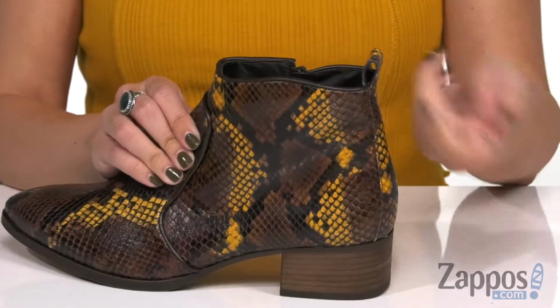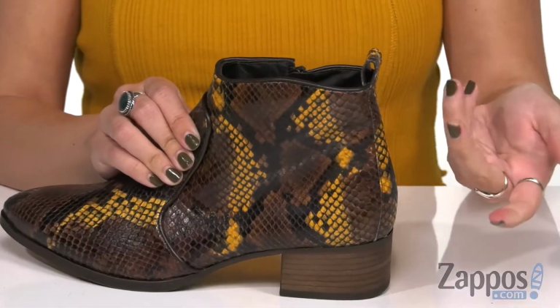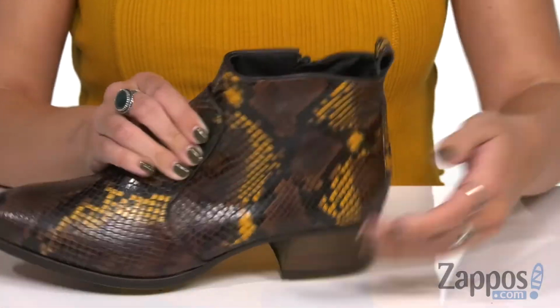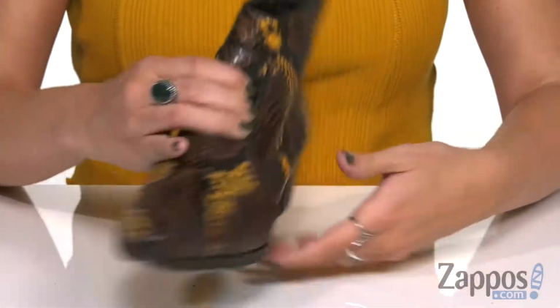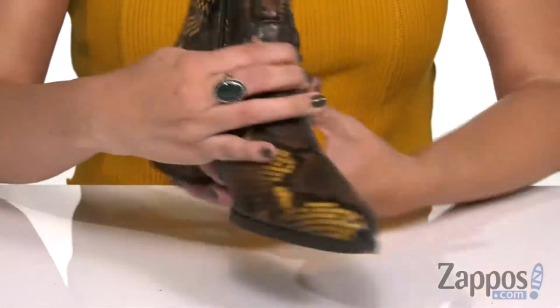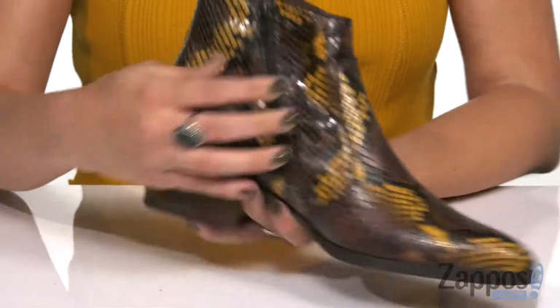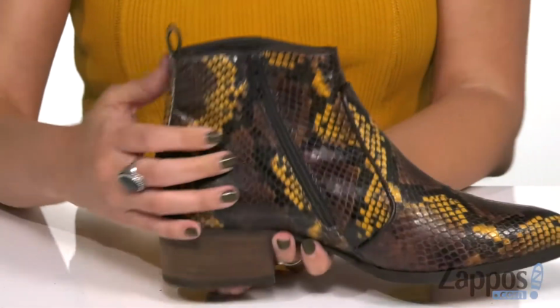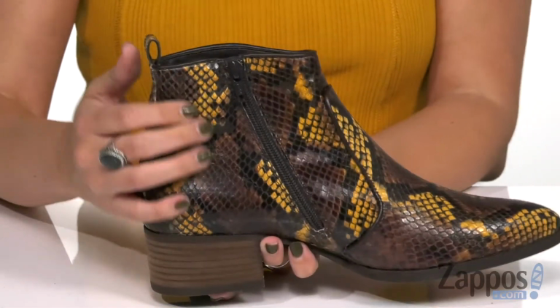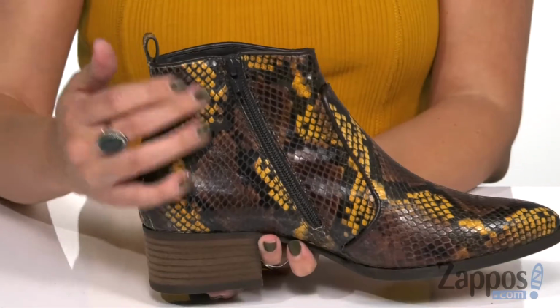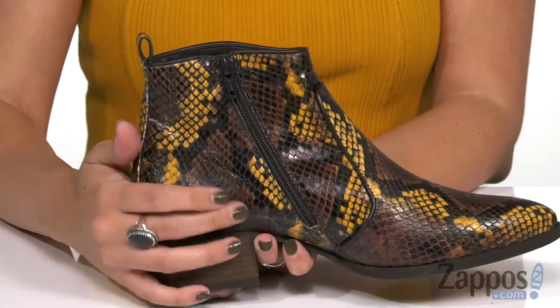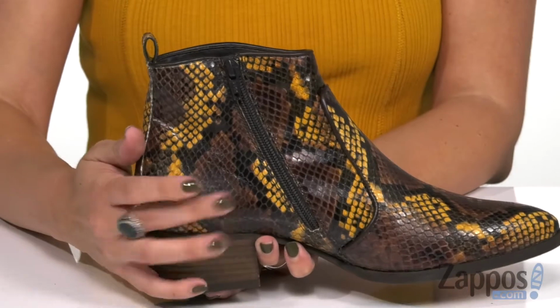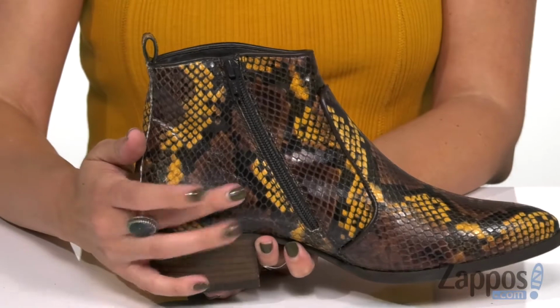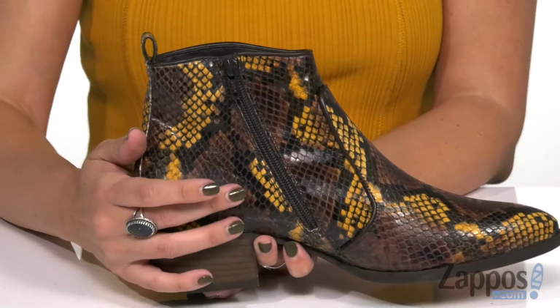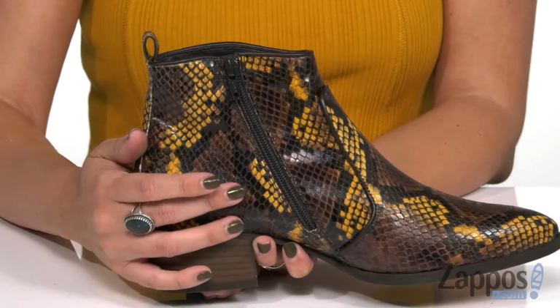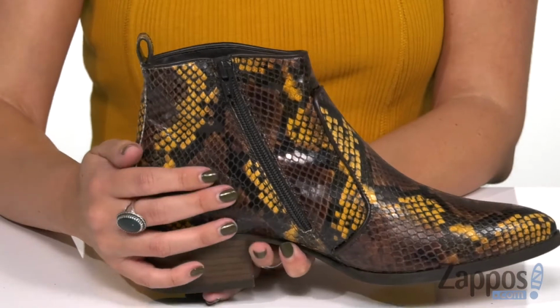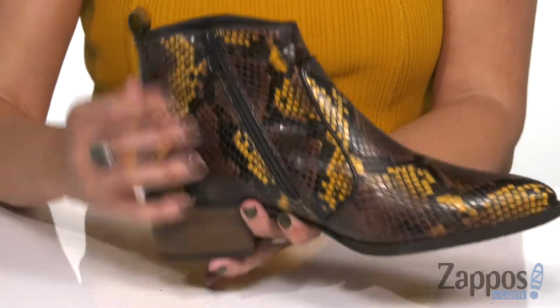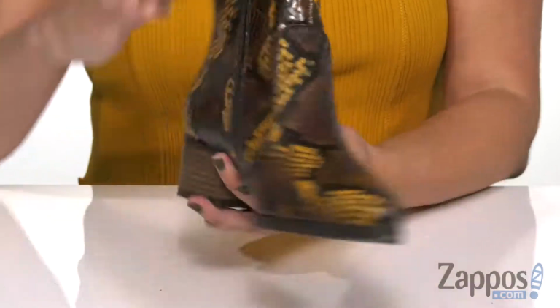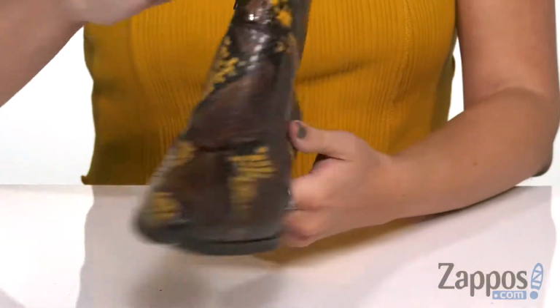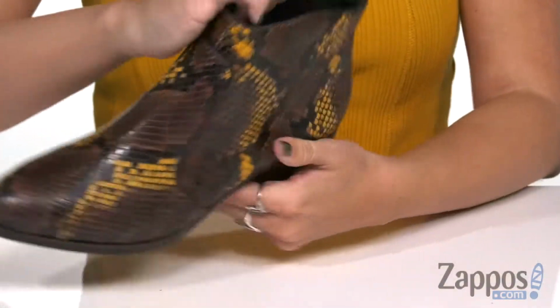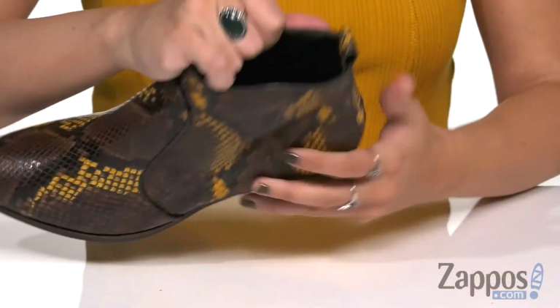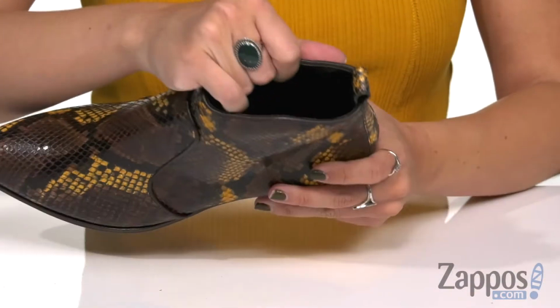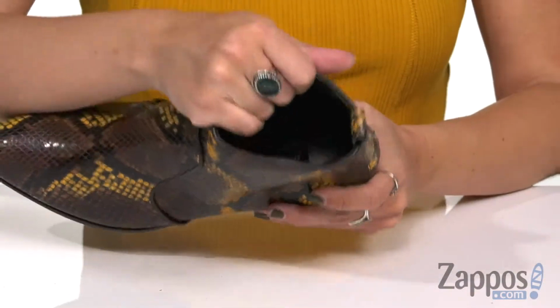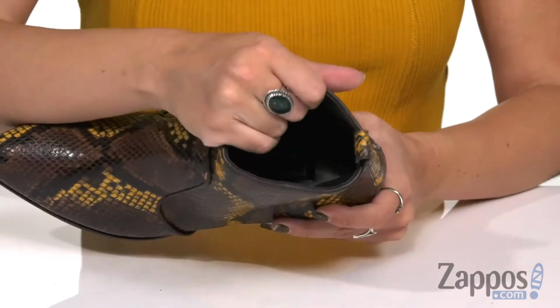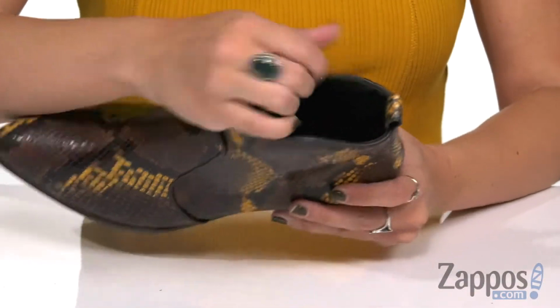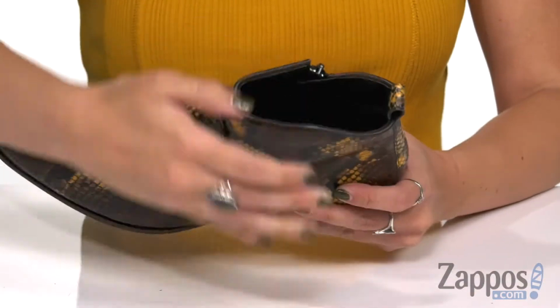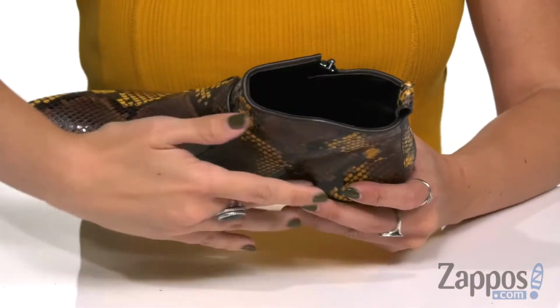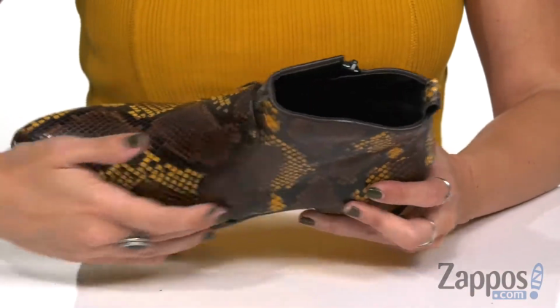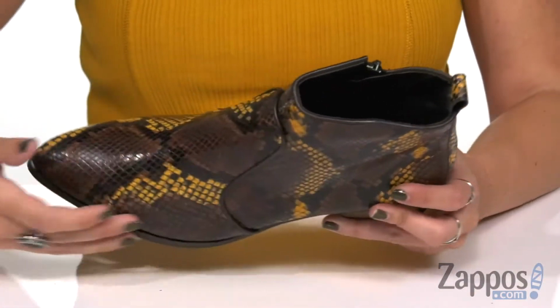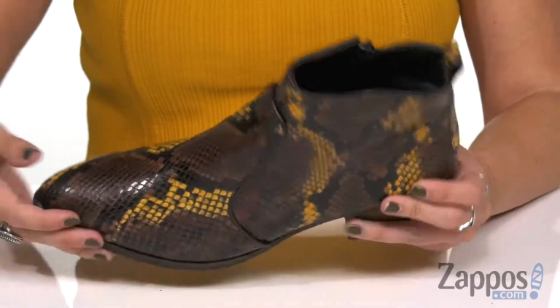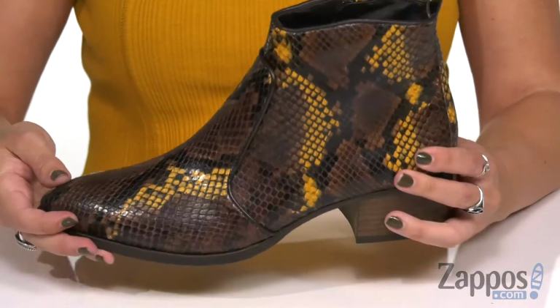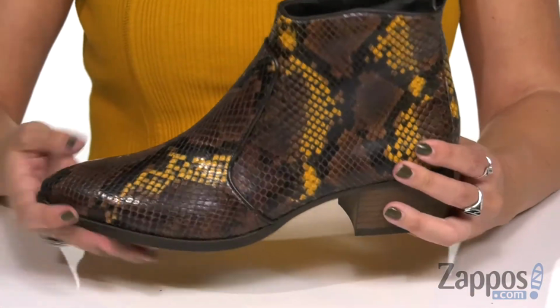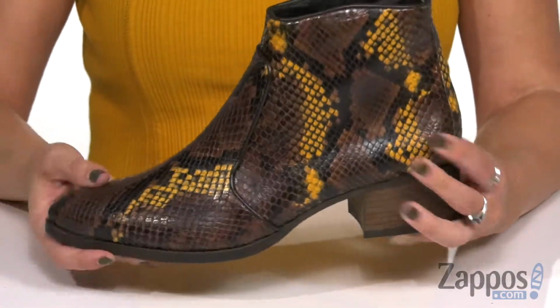There's a back pull tab for easy on and off, but you've also got a zipper to help with that too. Inside, there's leather lining and an insole that's nicely padded.